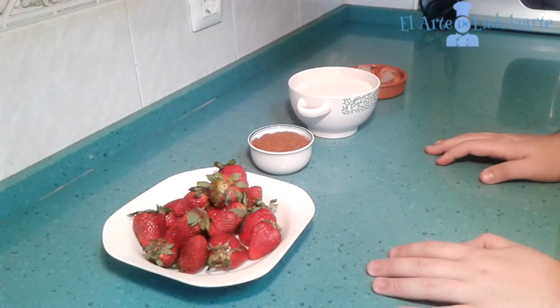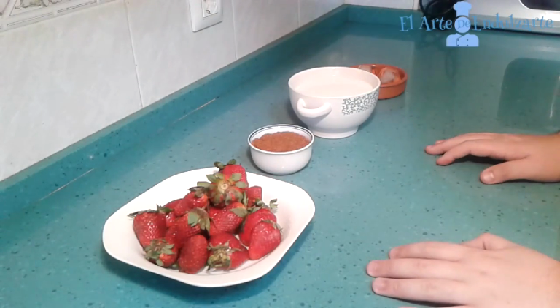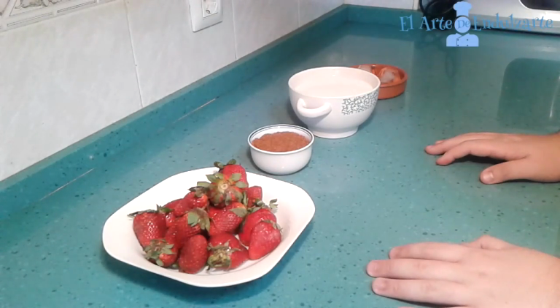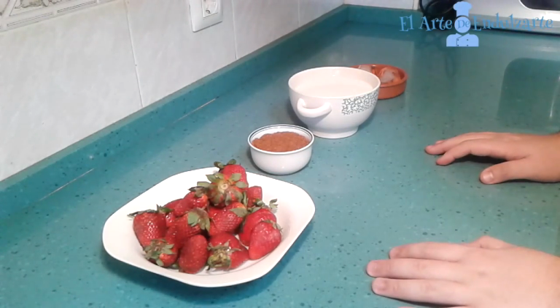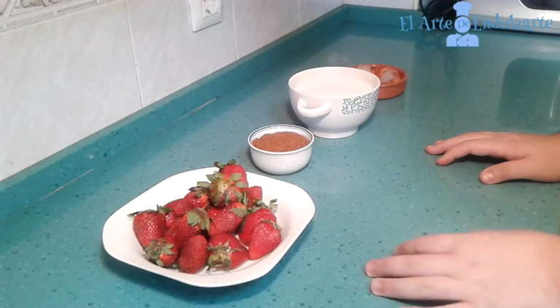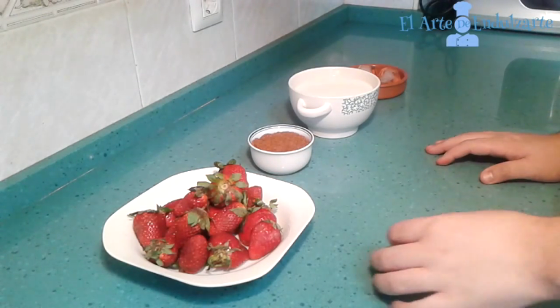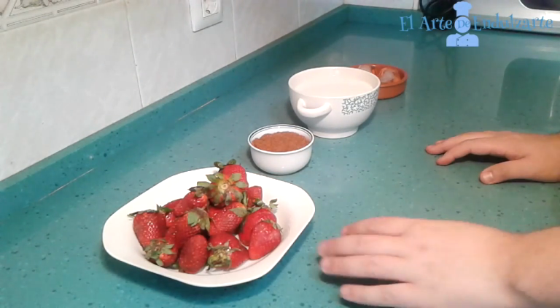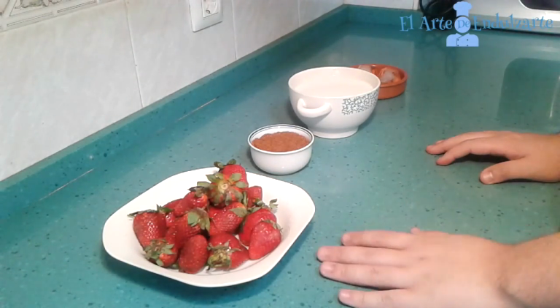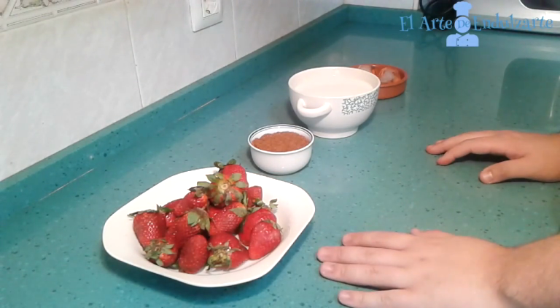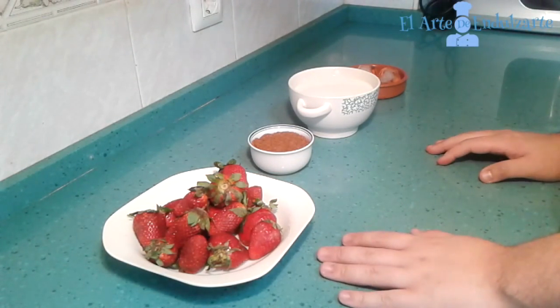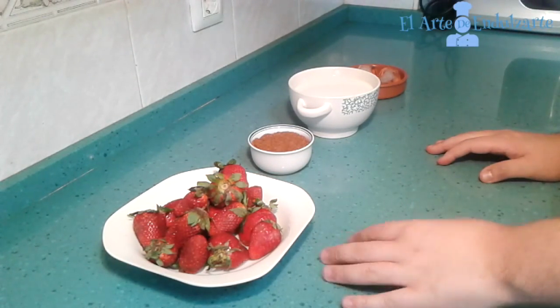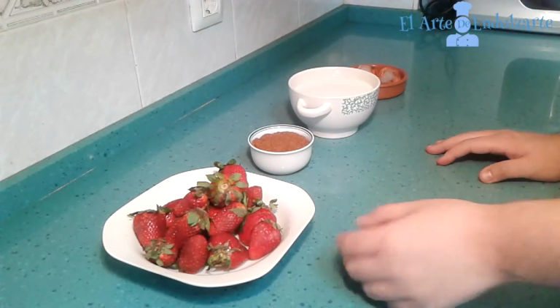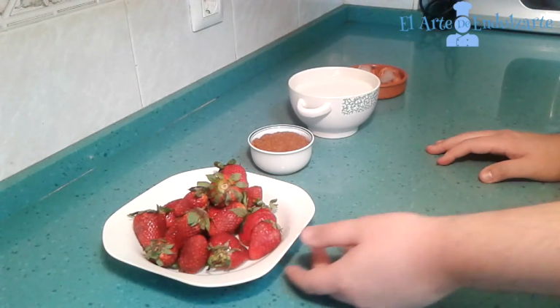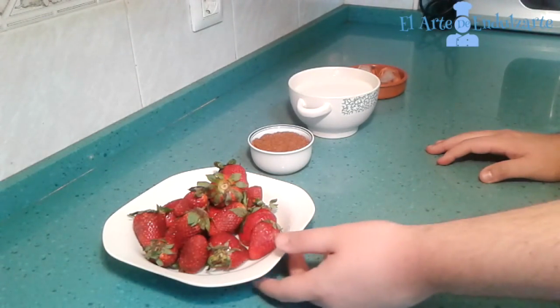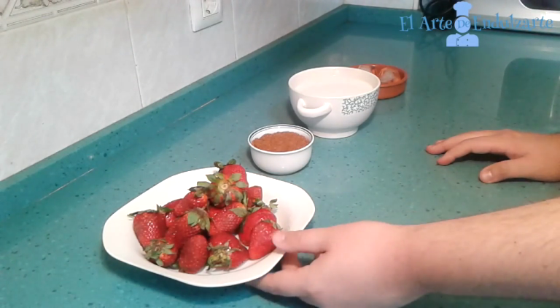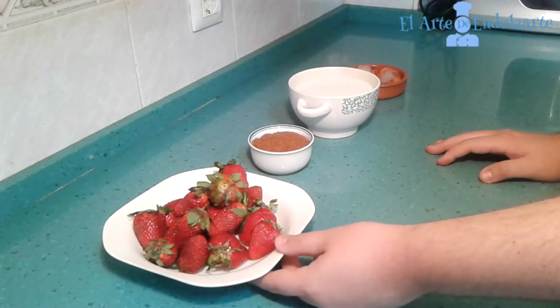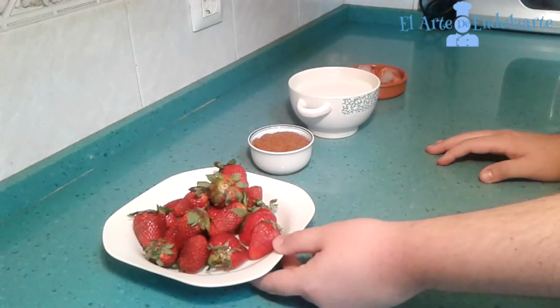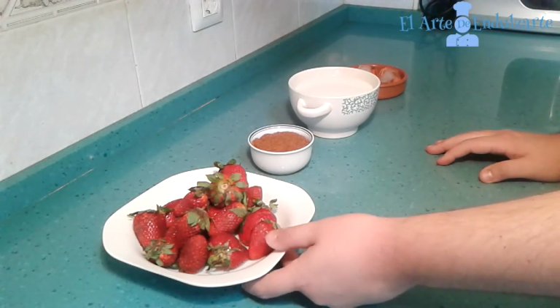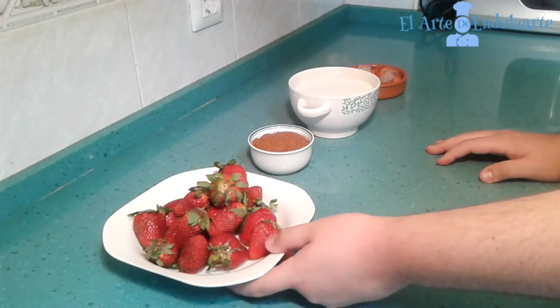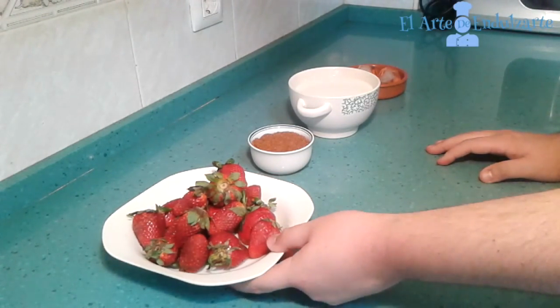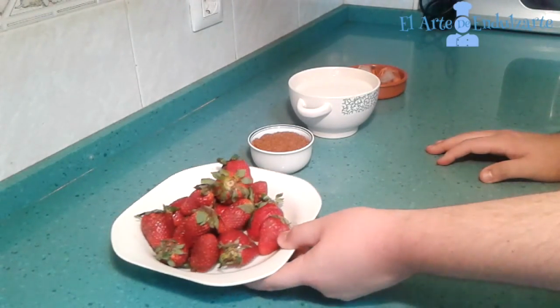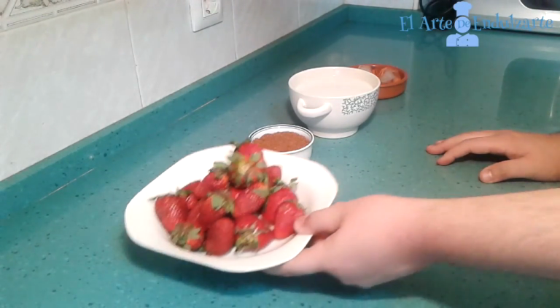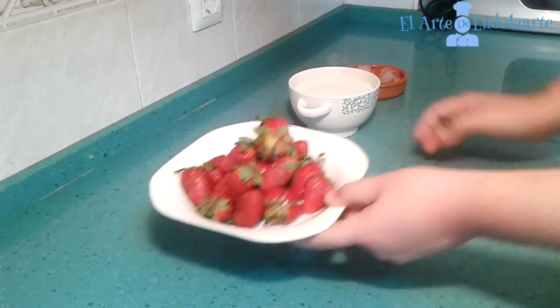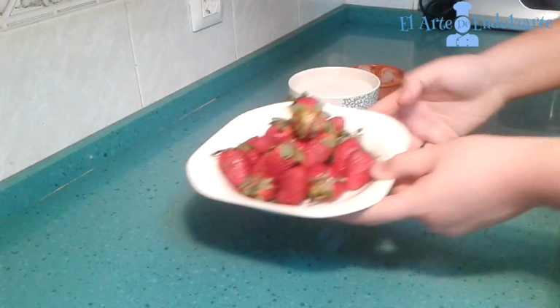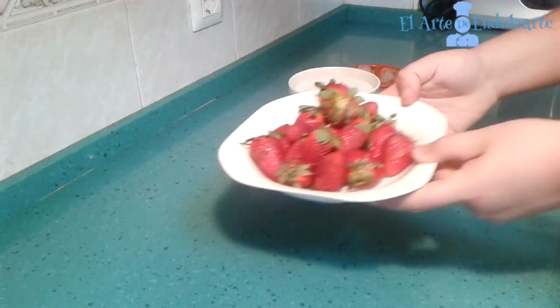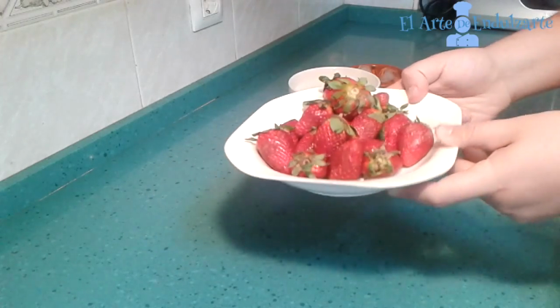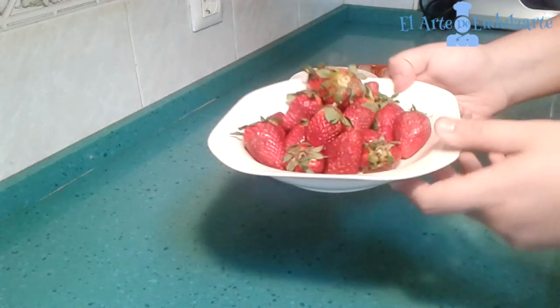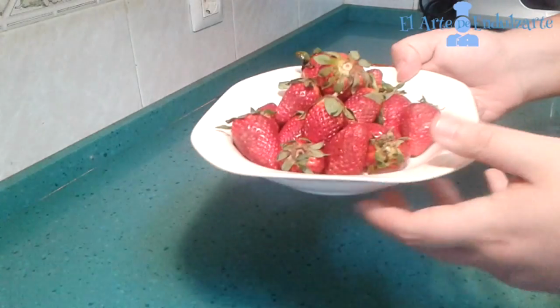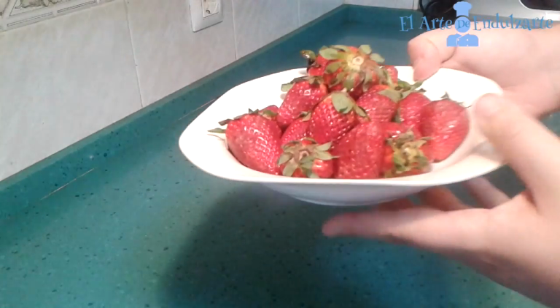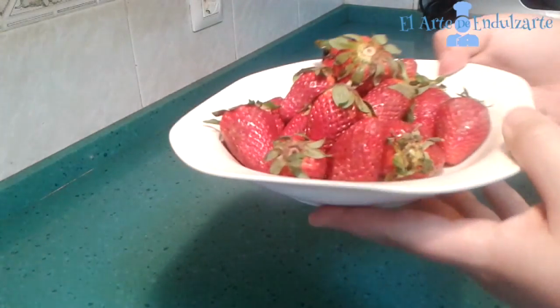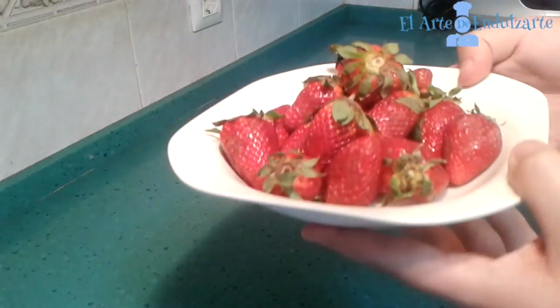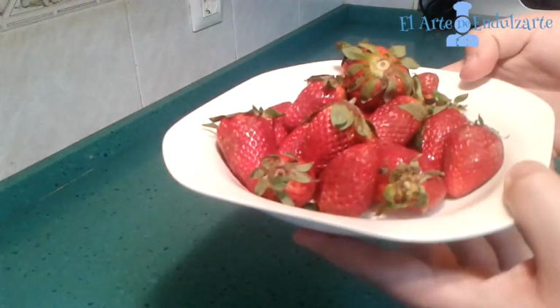Welcome to El Arte de Endulzarte. We are going to prepare a strawberry smoothie.